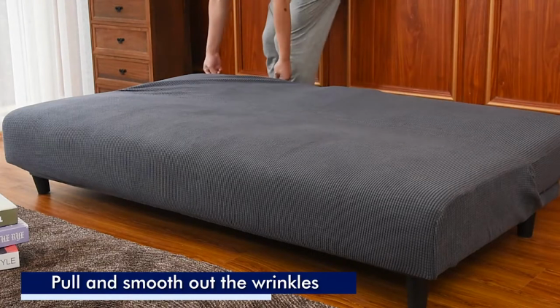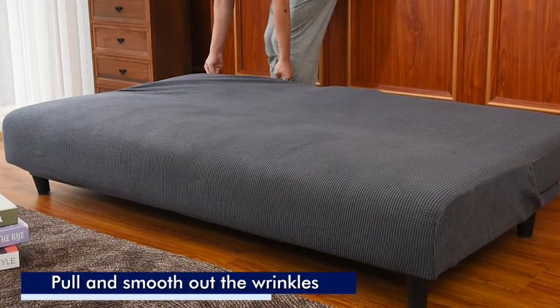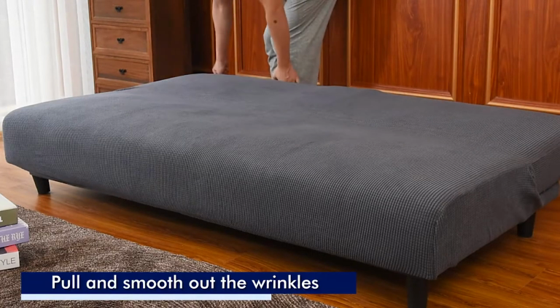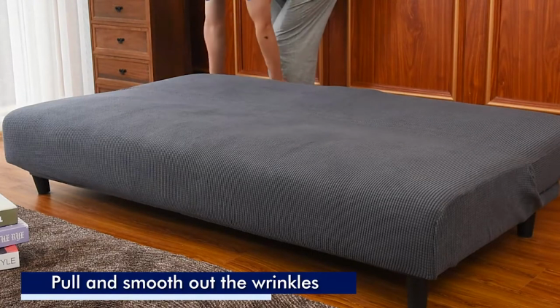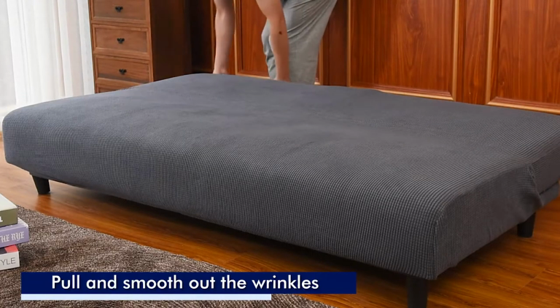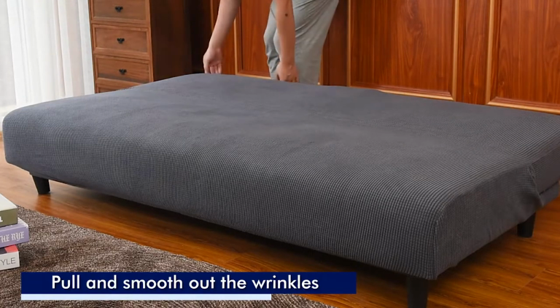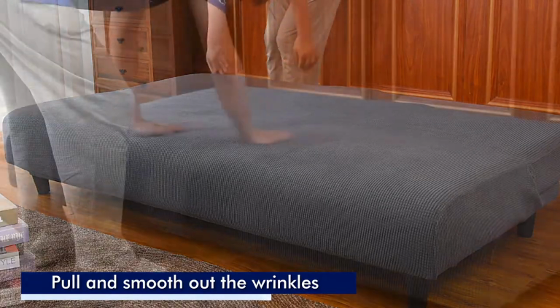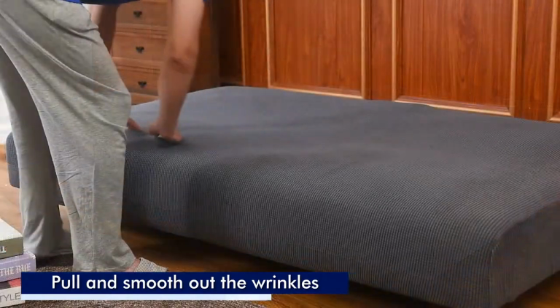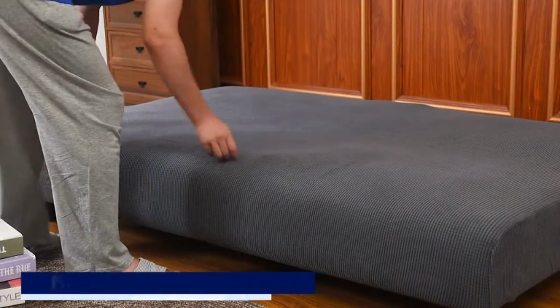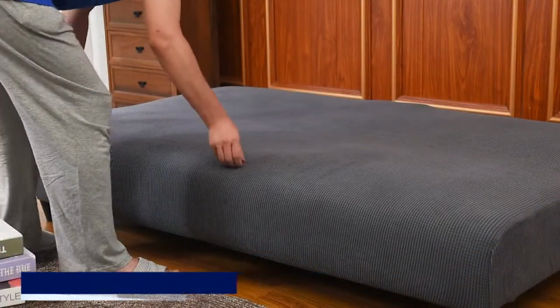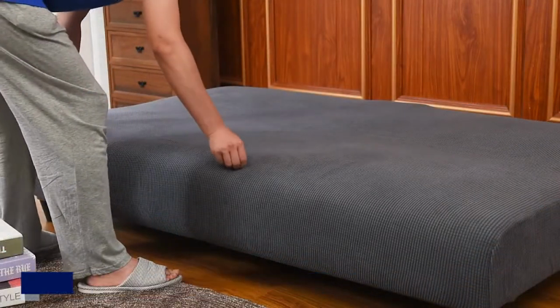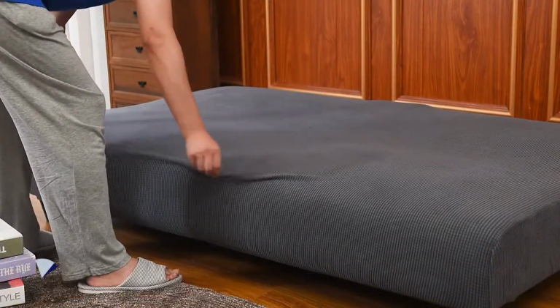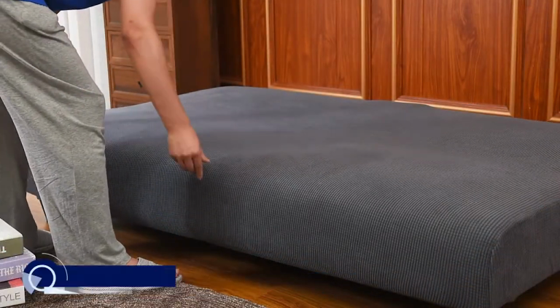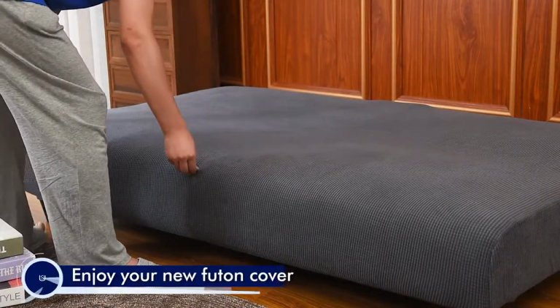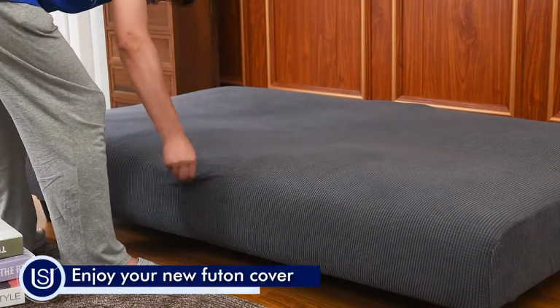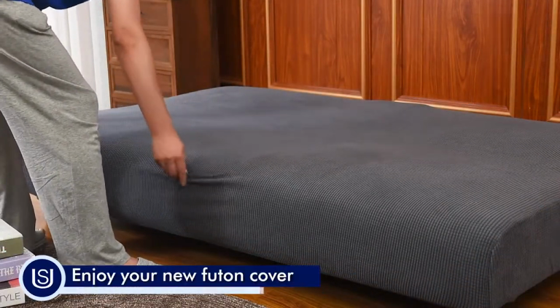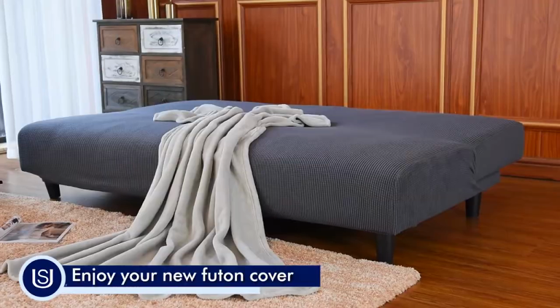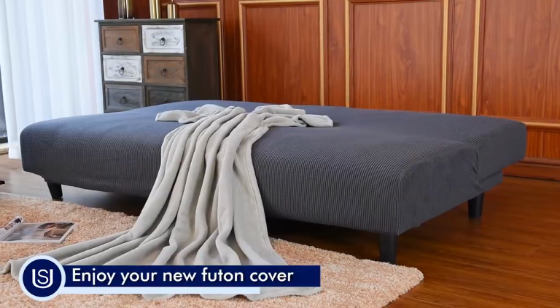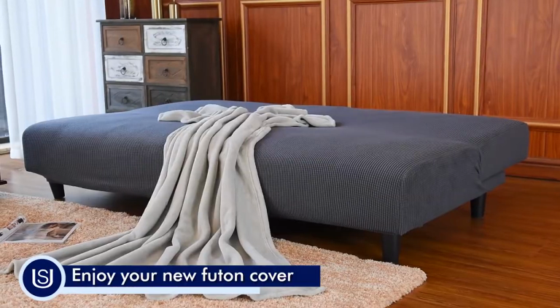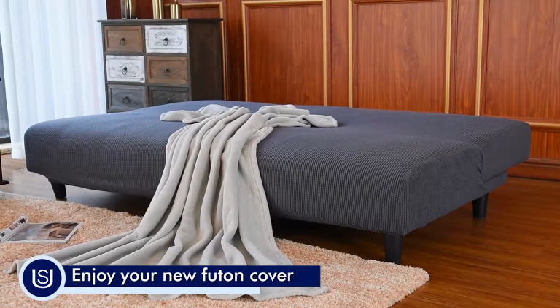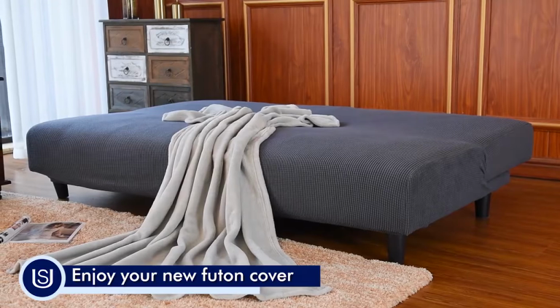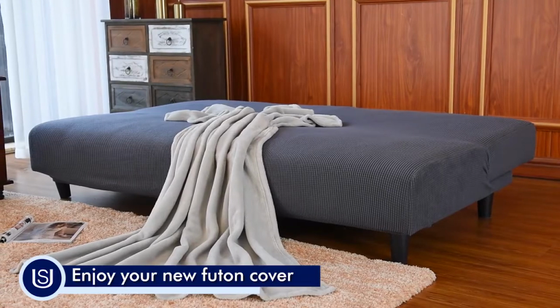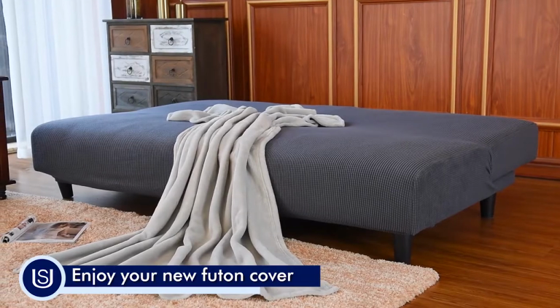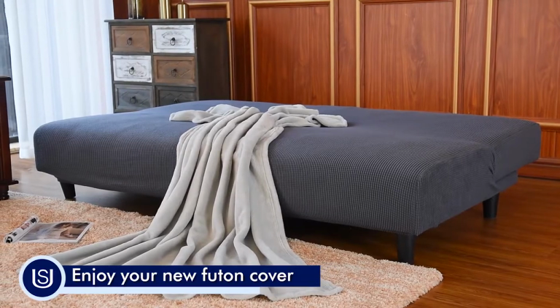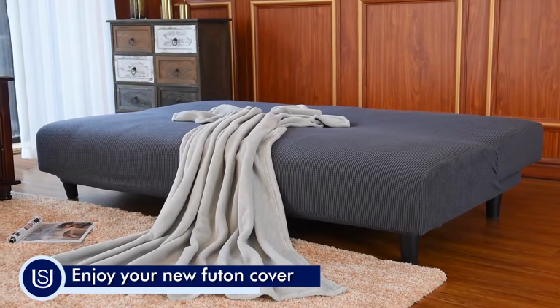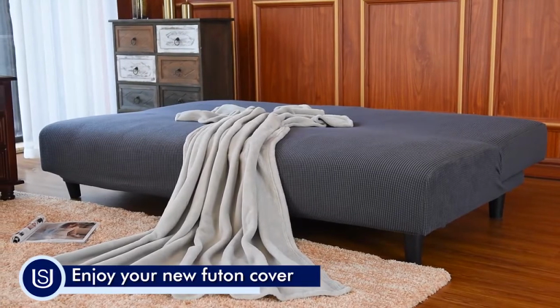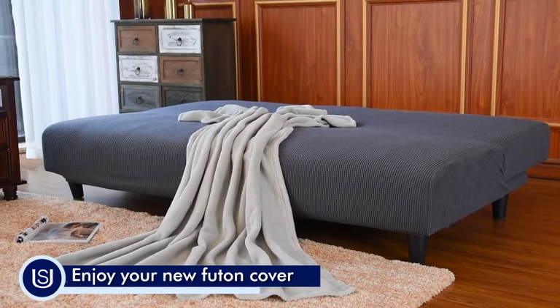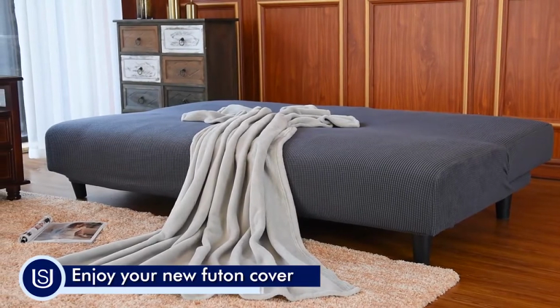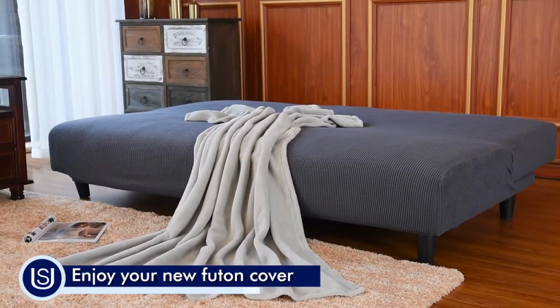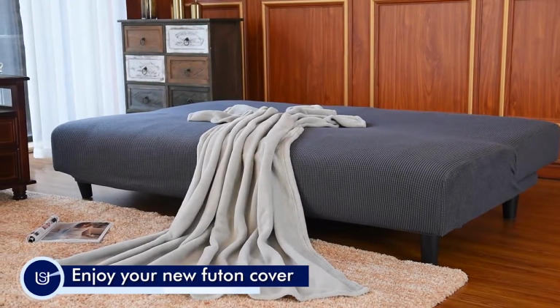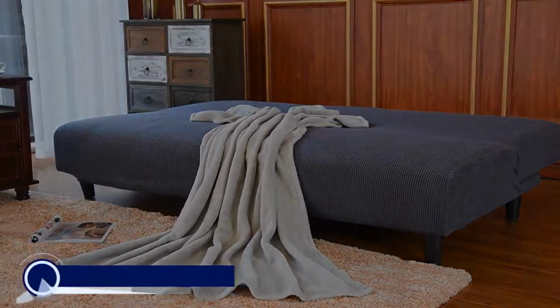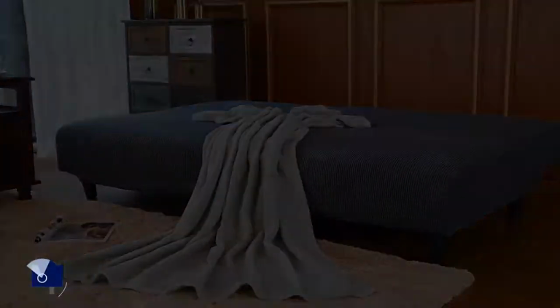Before you spend a fortune on a new futon bed, consider Suburtex's less expensive, far better solution first.